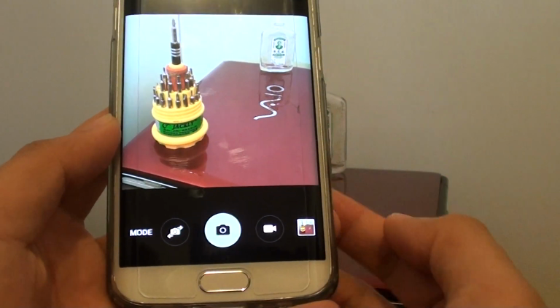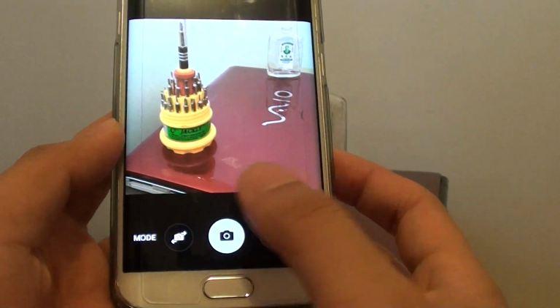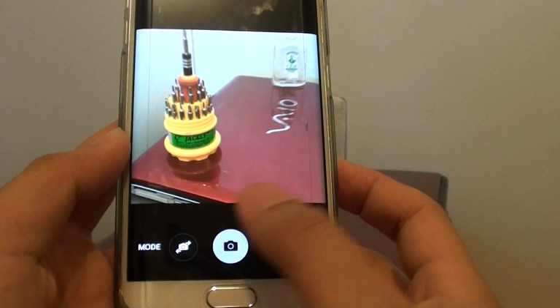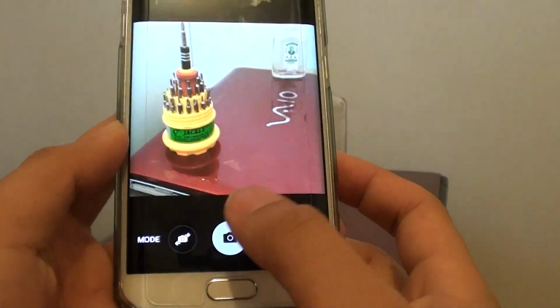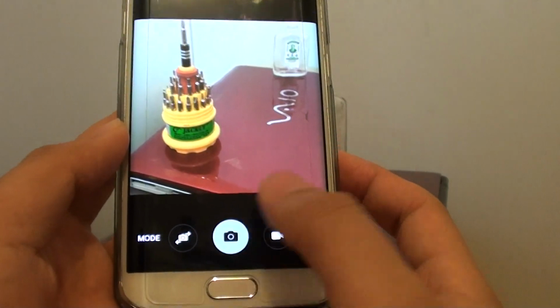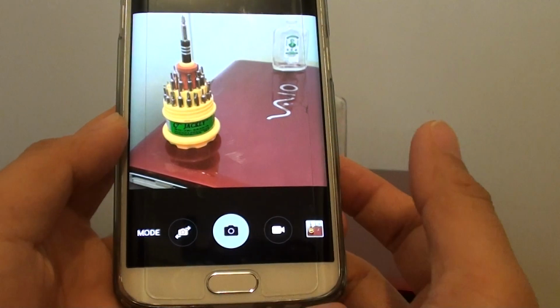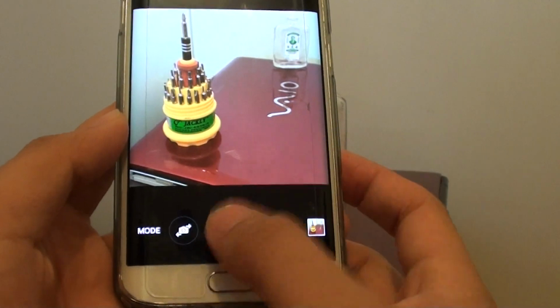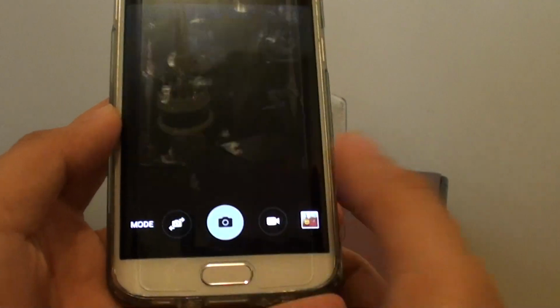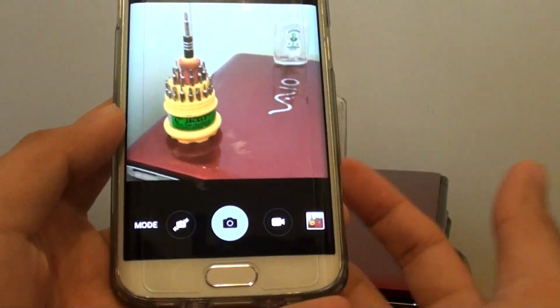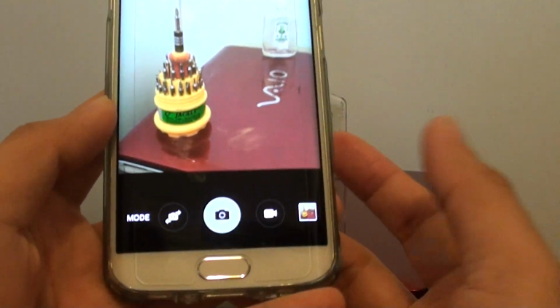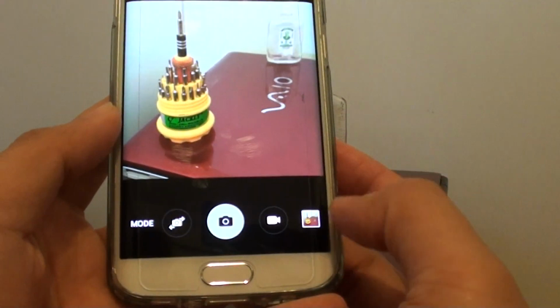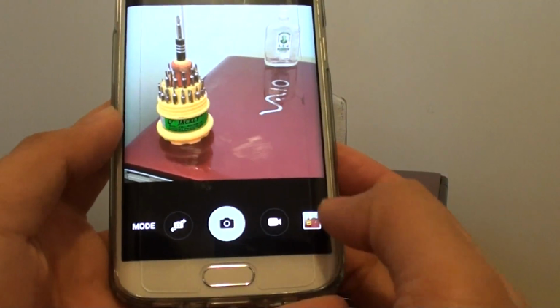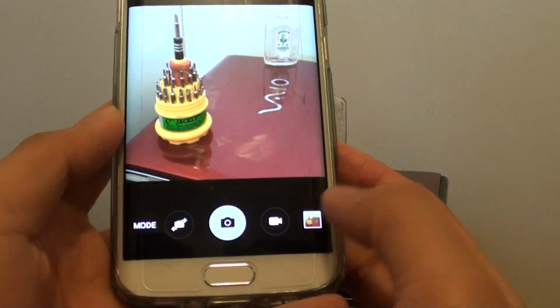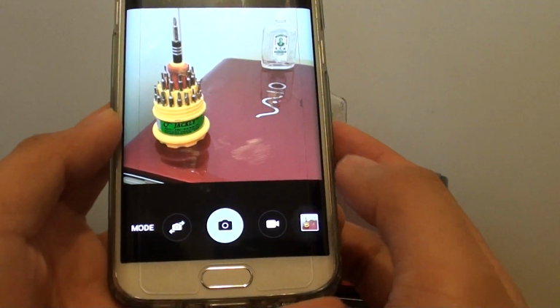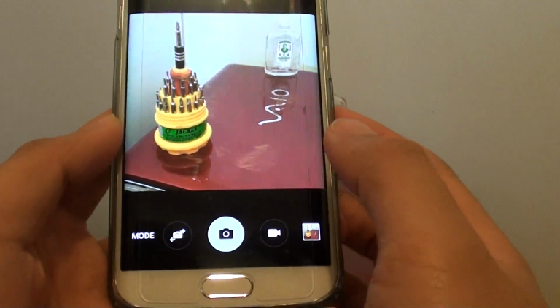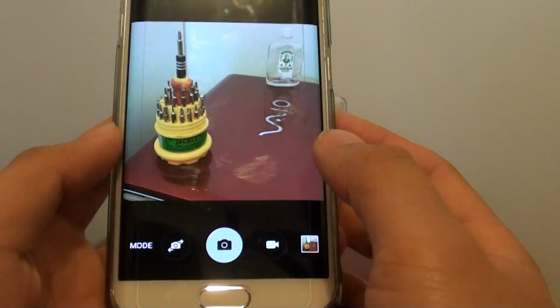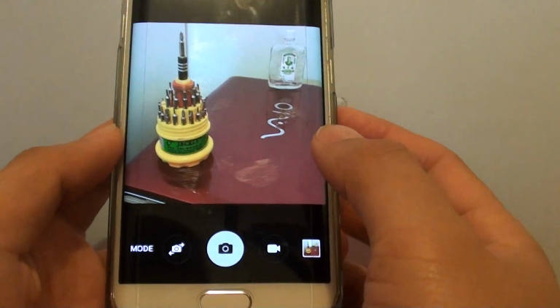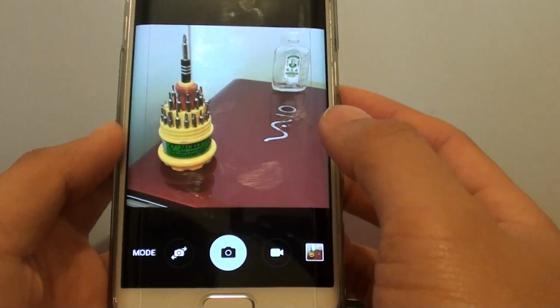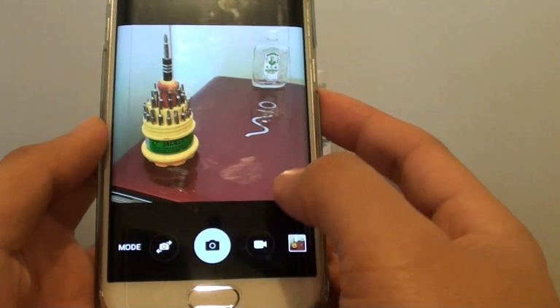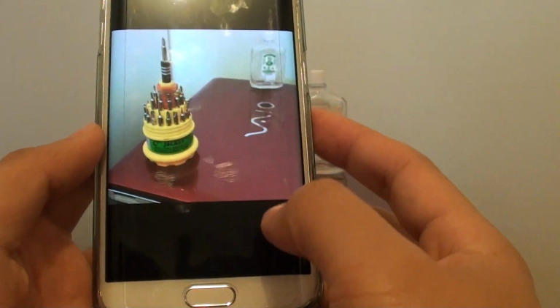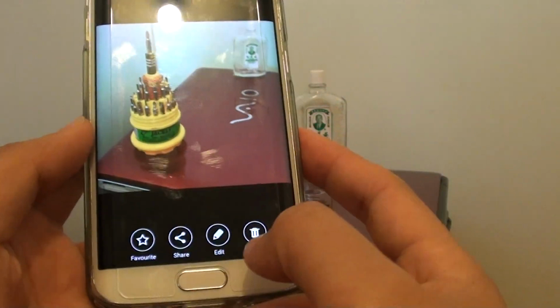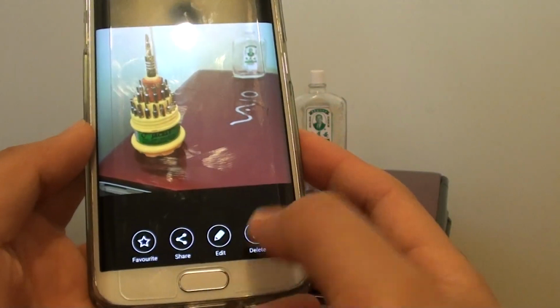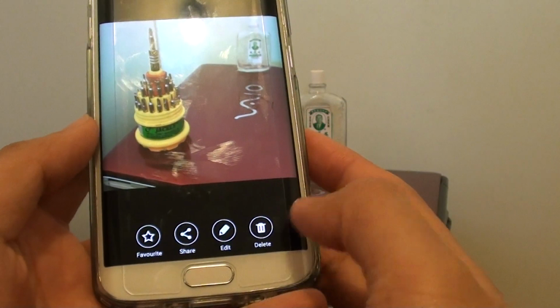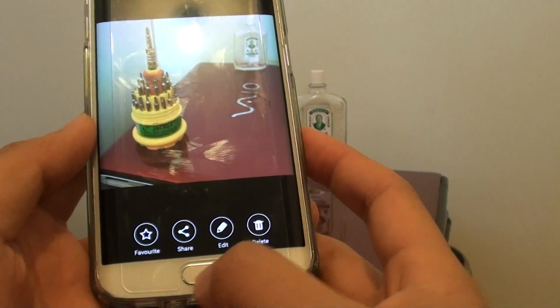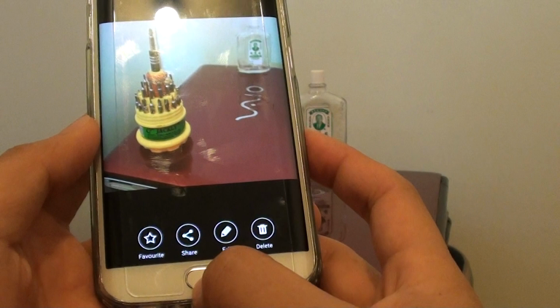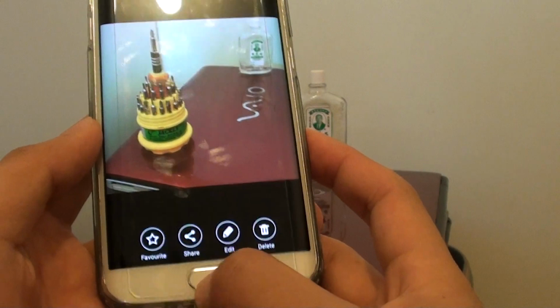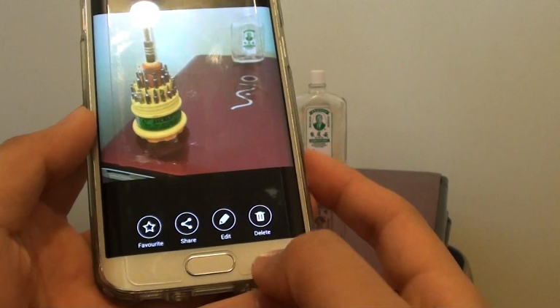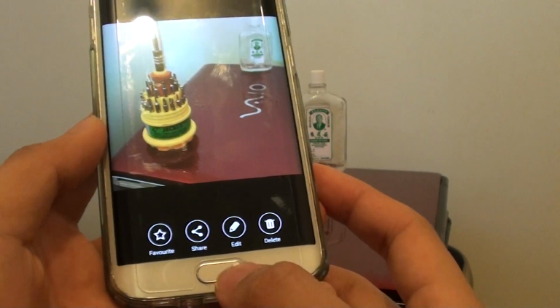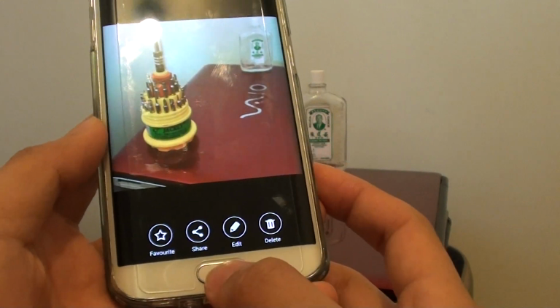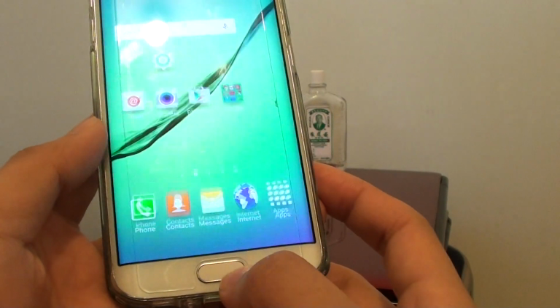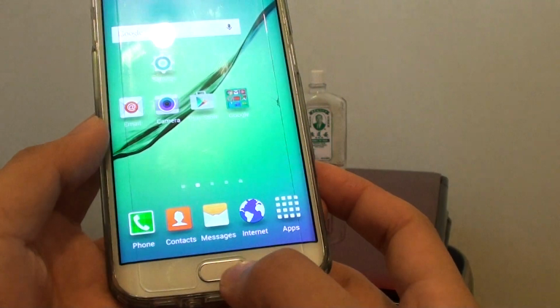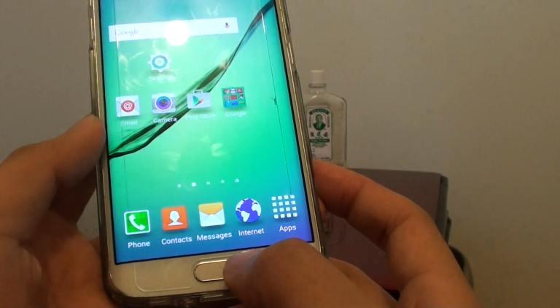Even taking the photo is quite quick, so that's really good. And that's how you can use the quick launch to take the camera by using the home key.